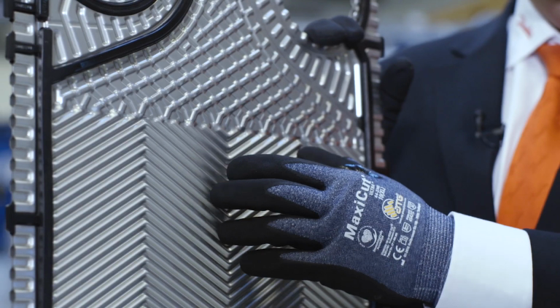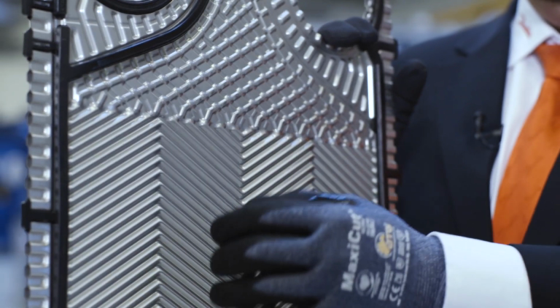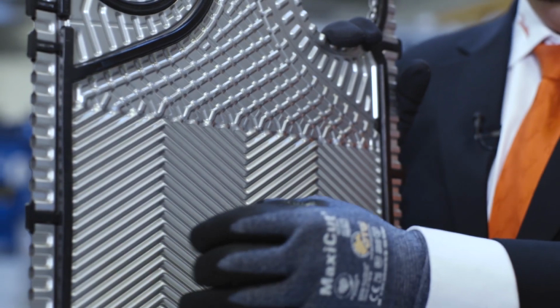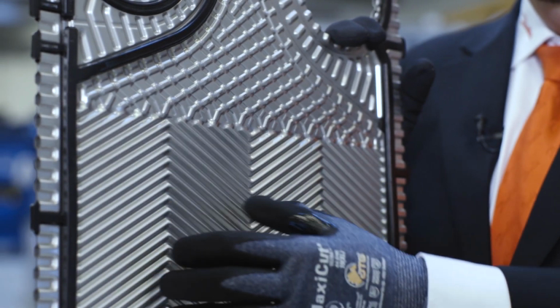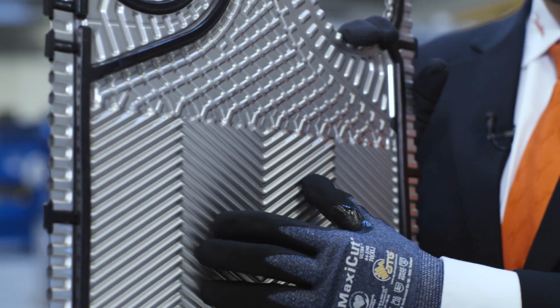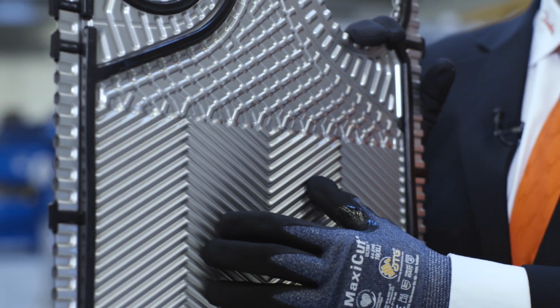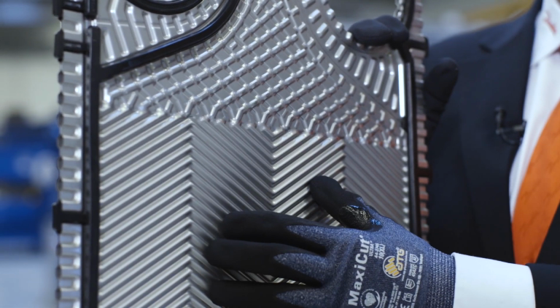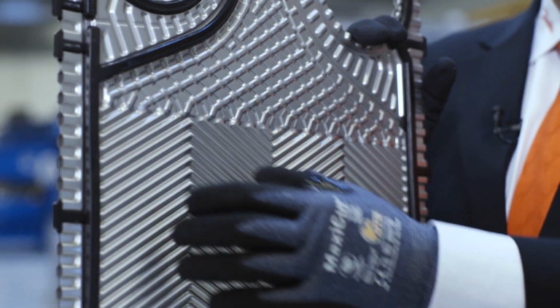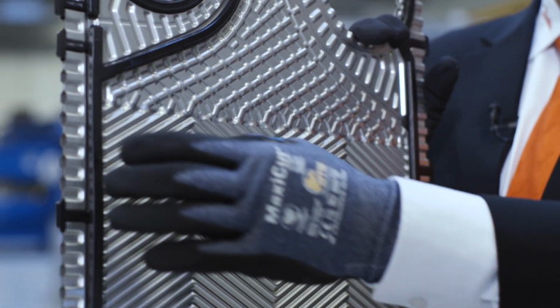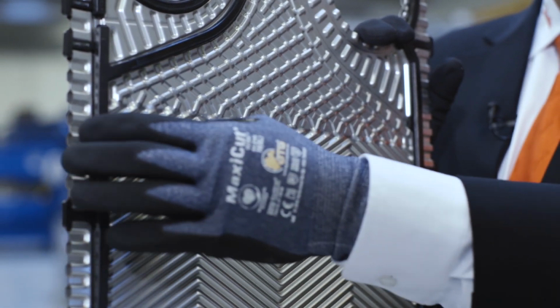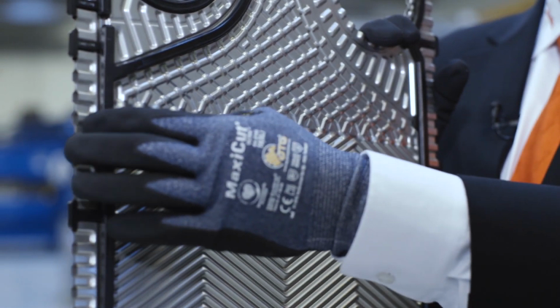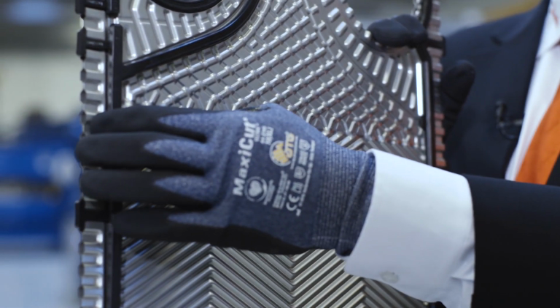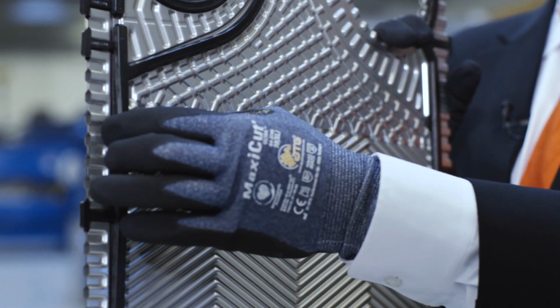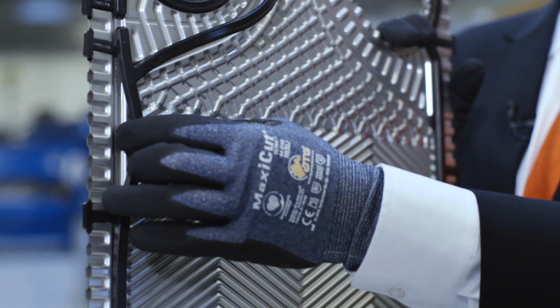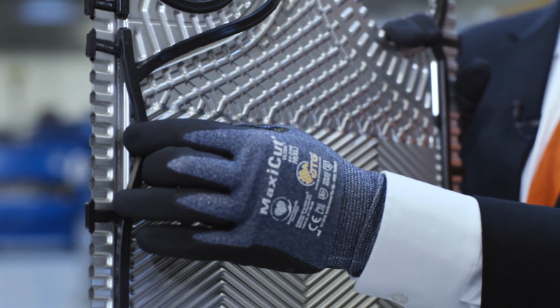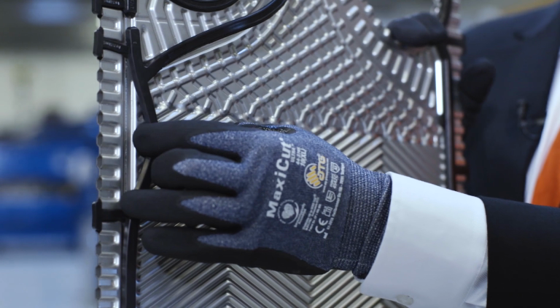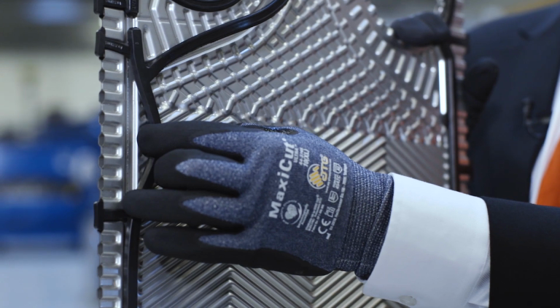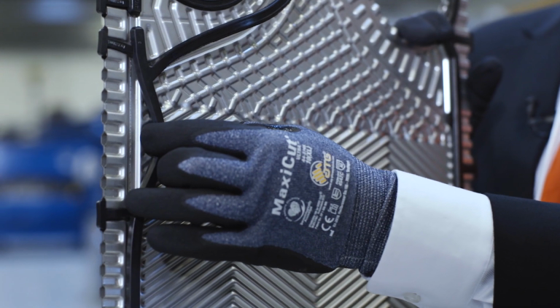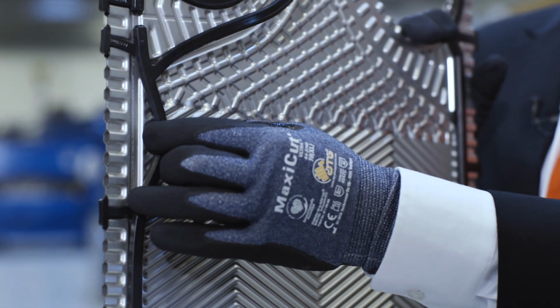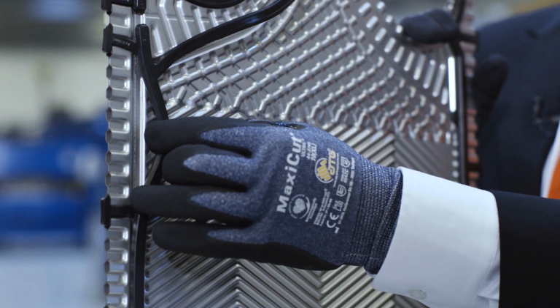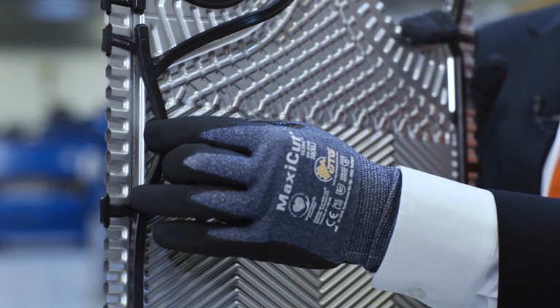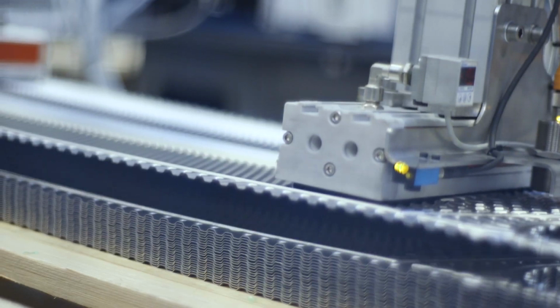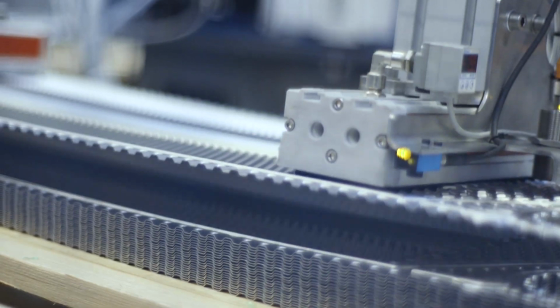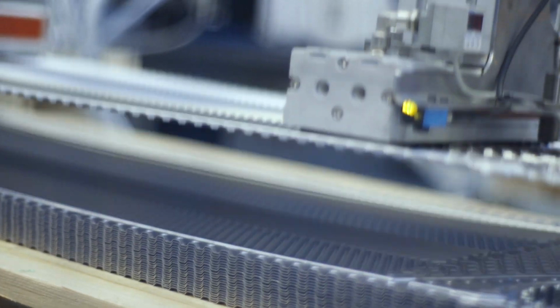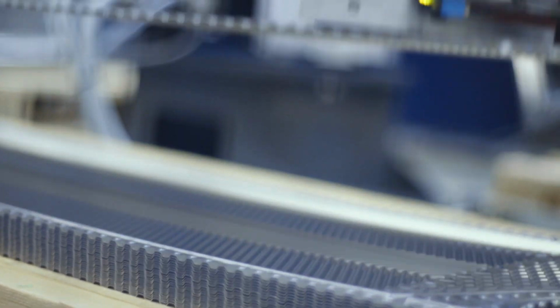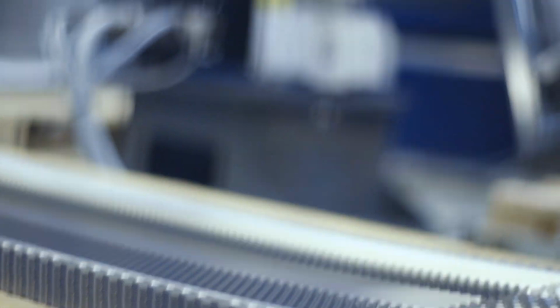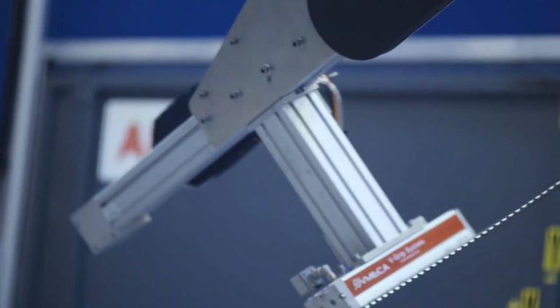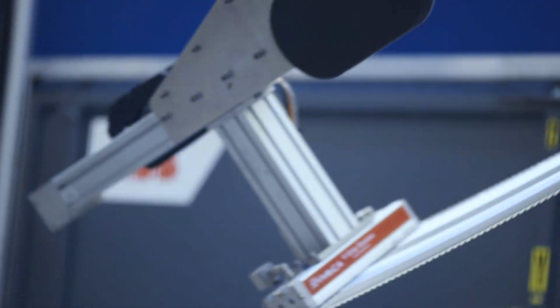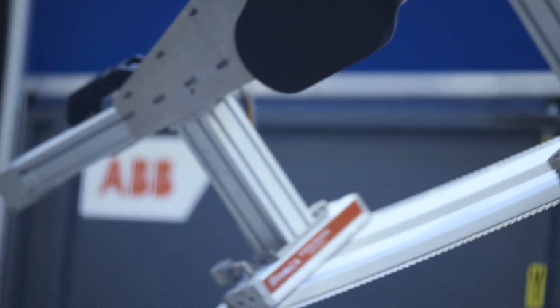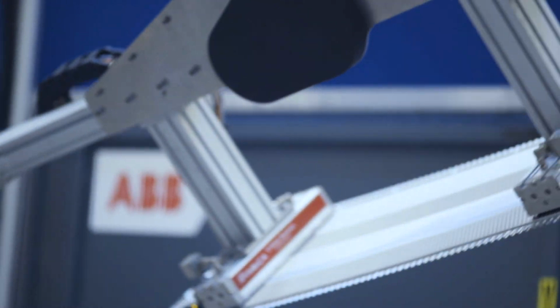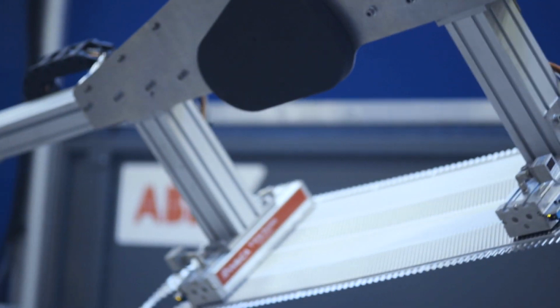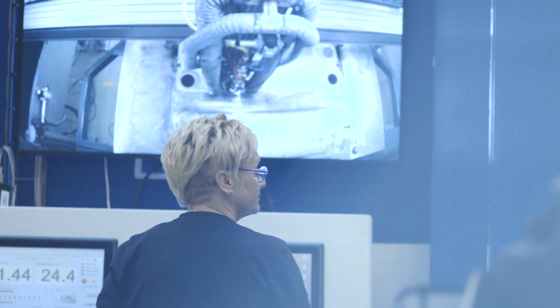The laser welding is below the gasket for a better place to make the welding, thereby increasing the quality of the laser welding.